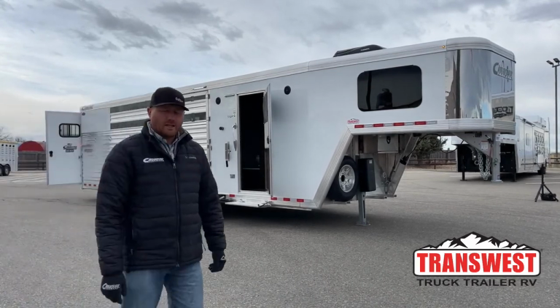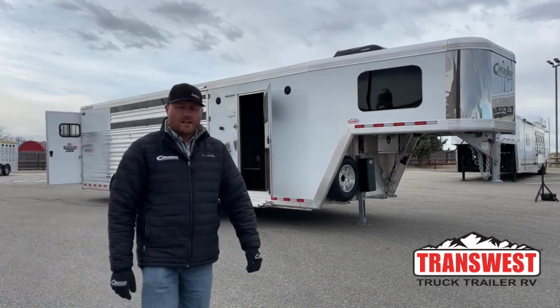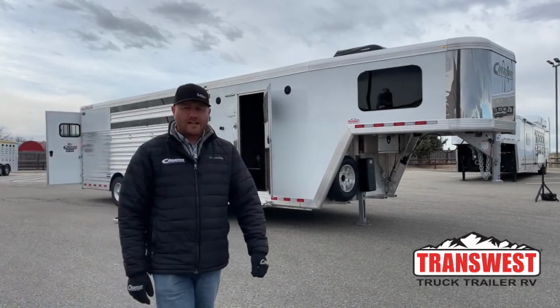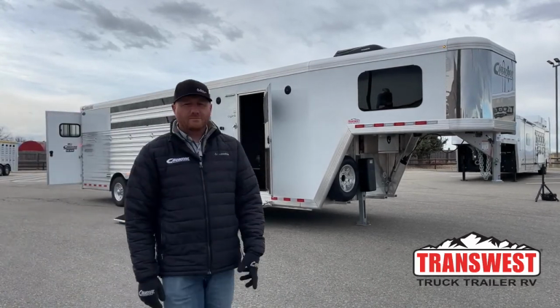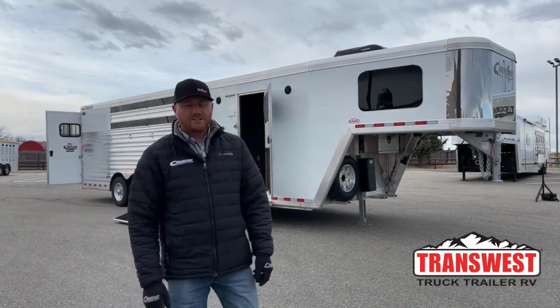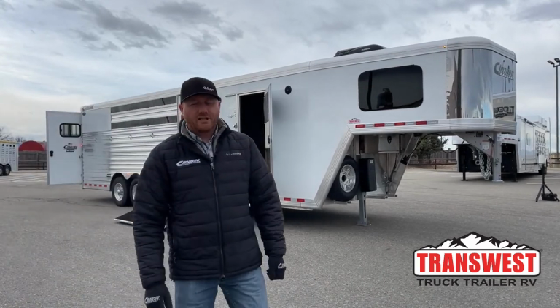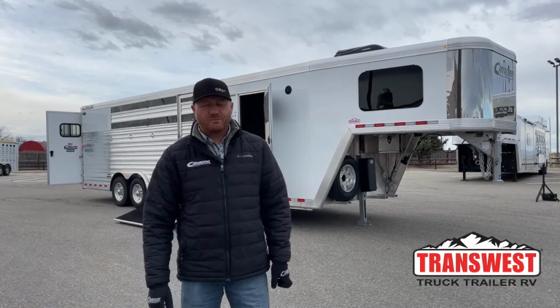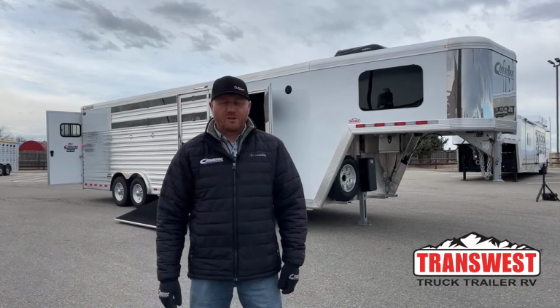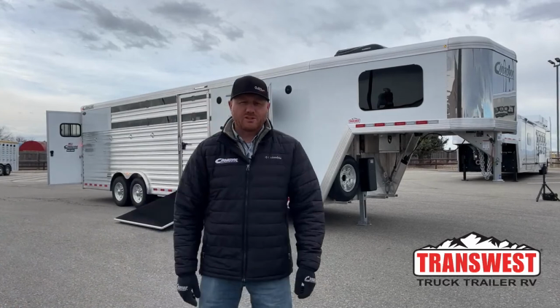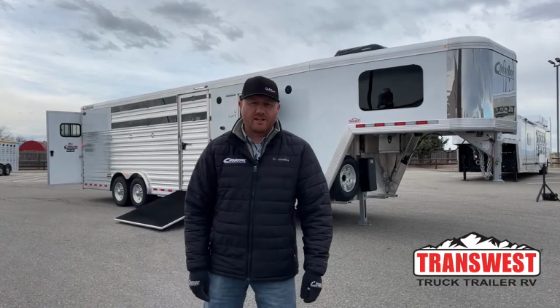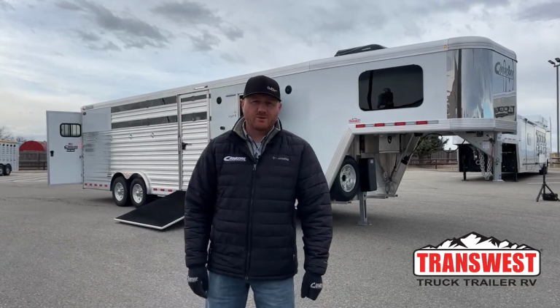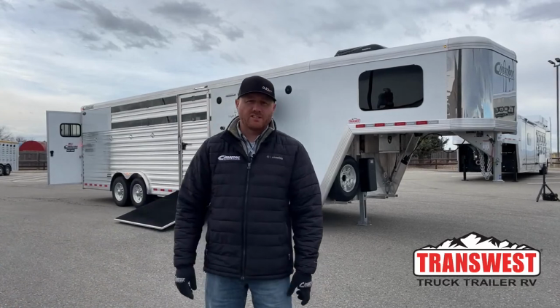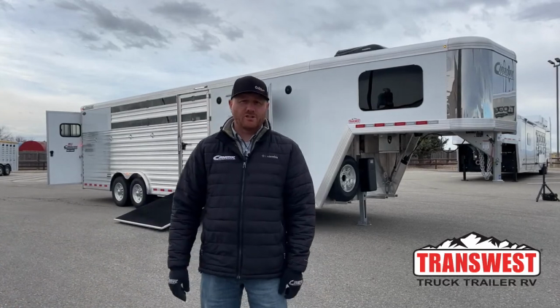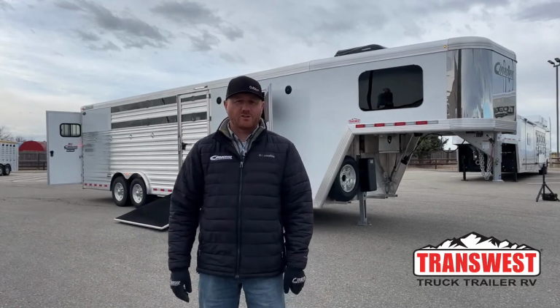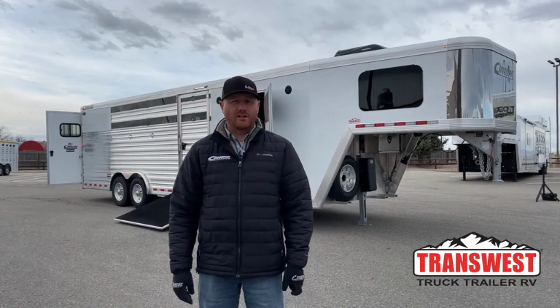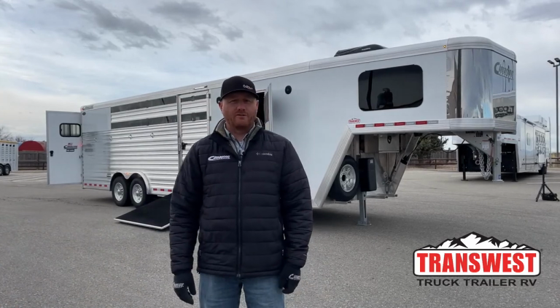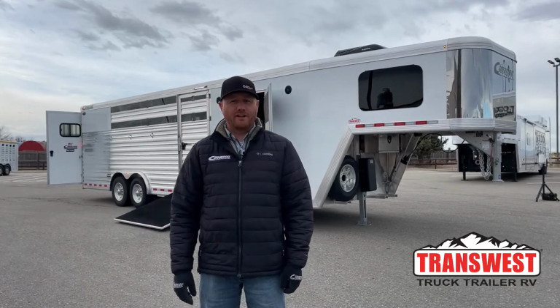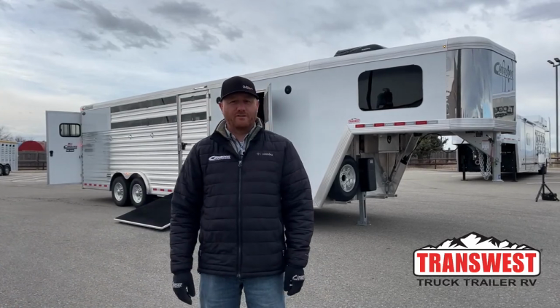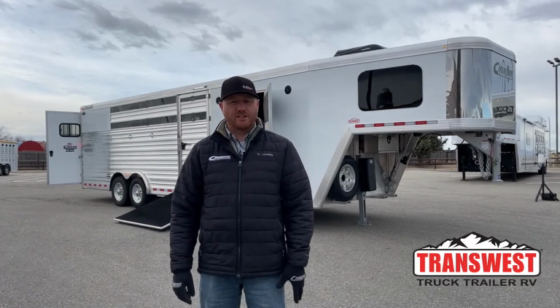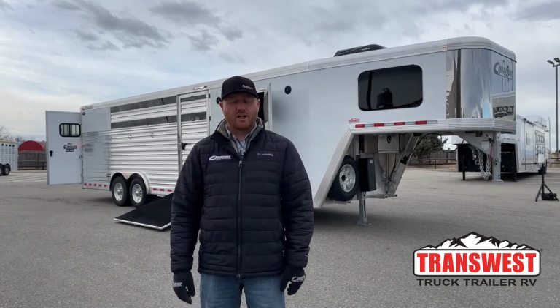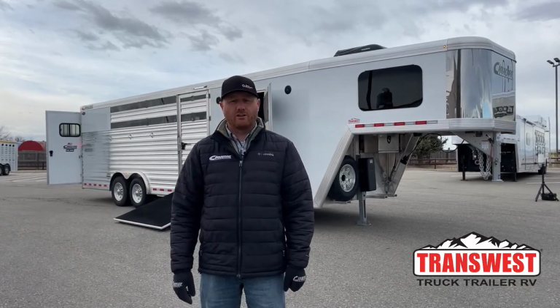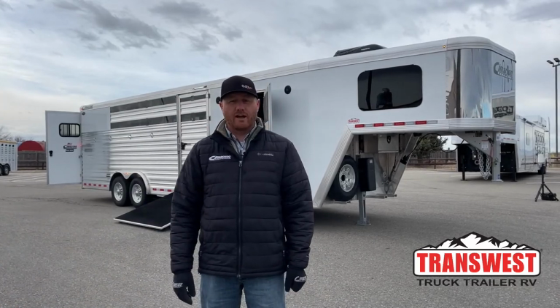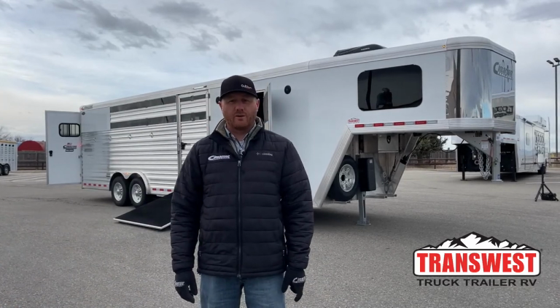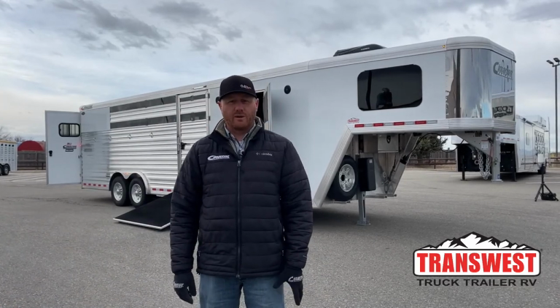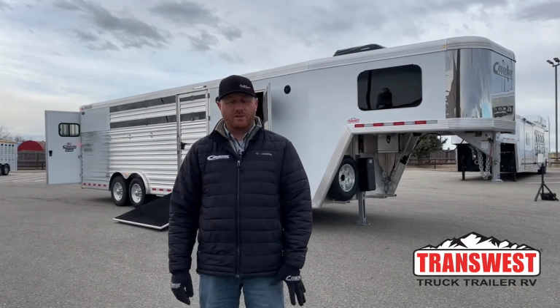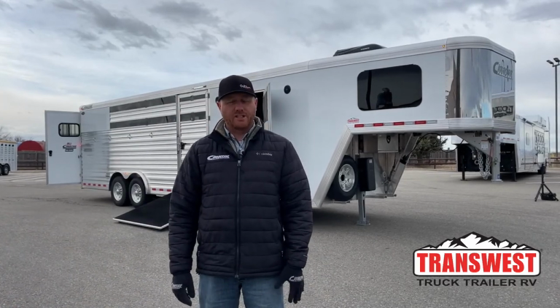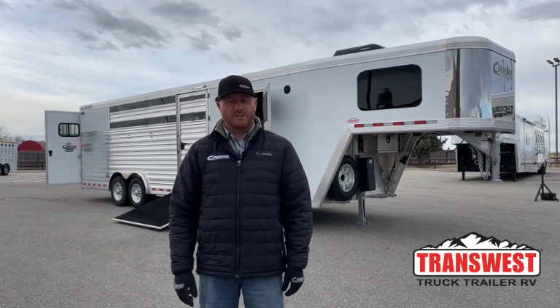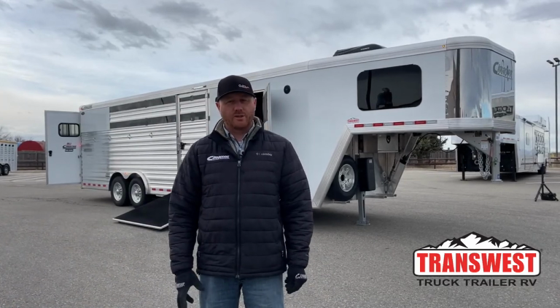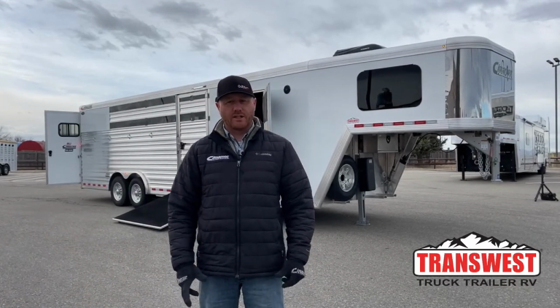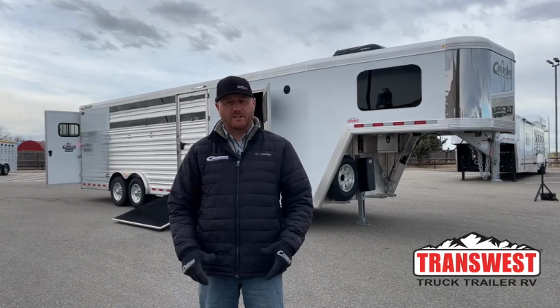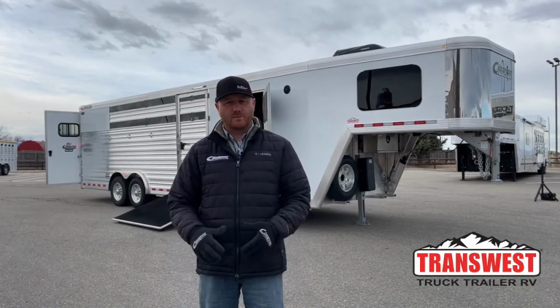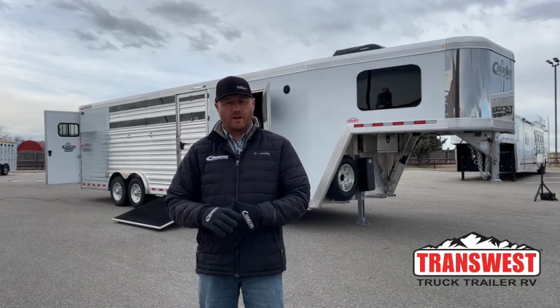Hi, I'm CJ Altenberg with TransWest Truck Trailer RV in Frederick, Colorado, and we appreciate you tuning in this morning.